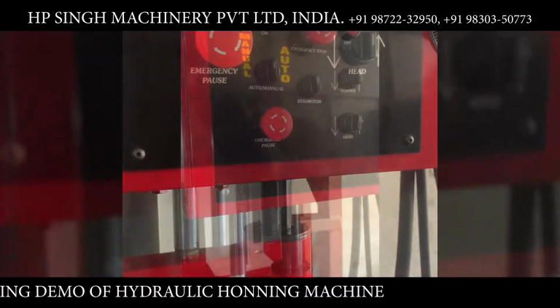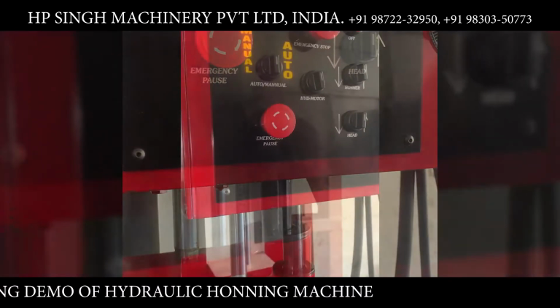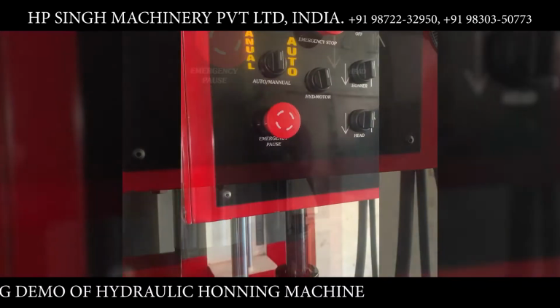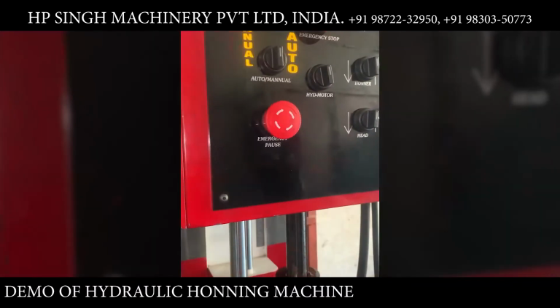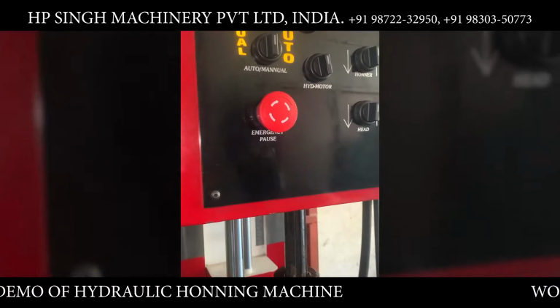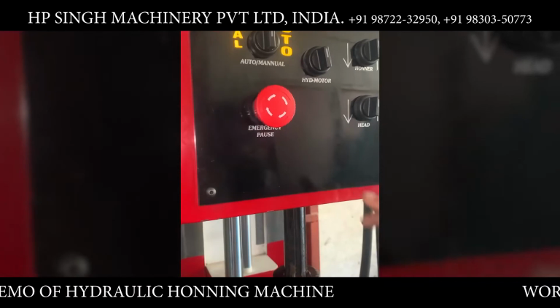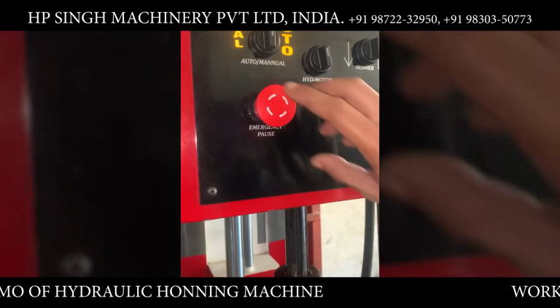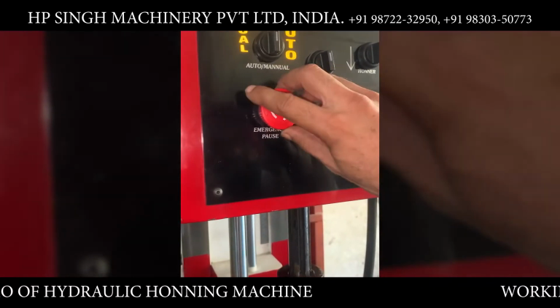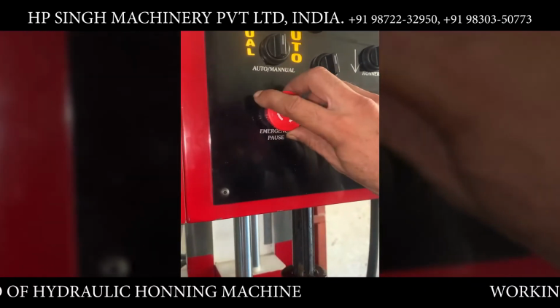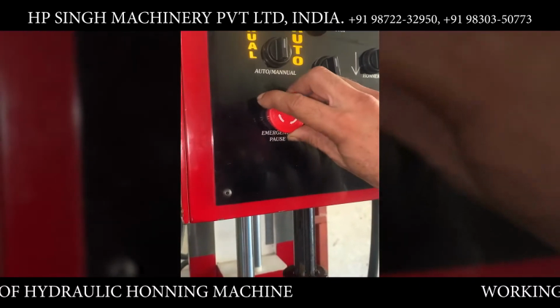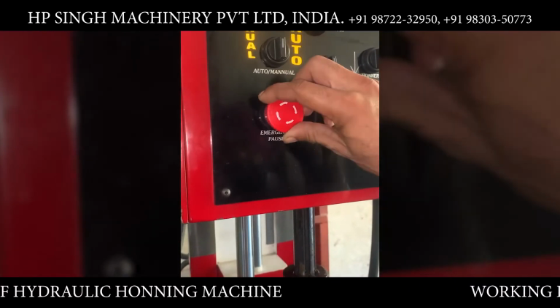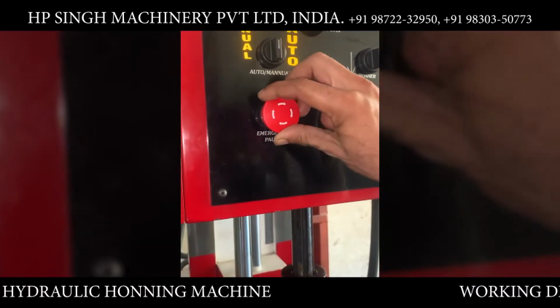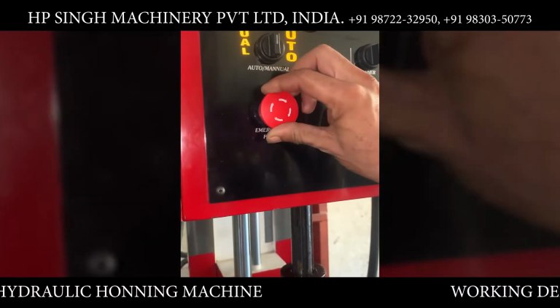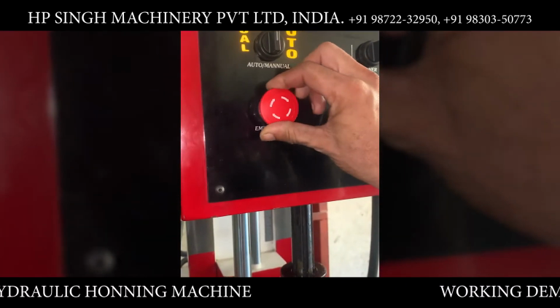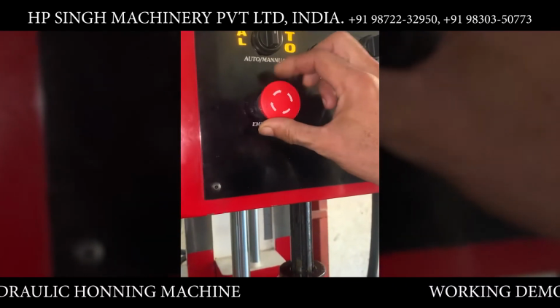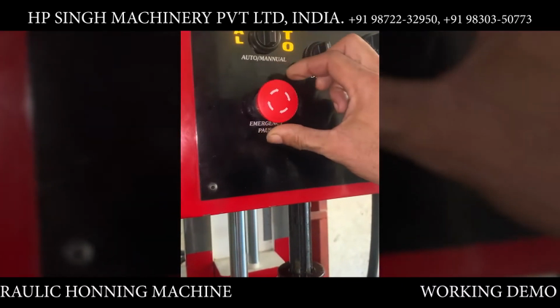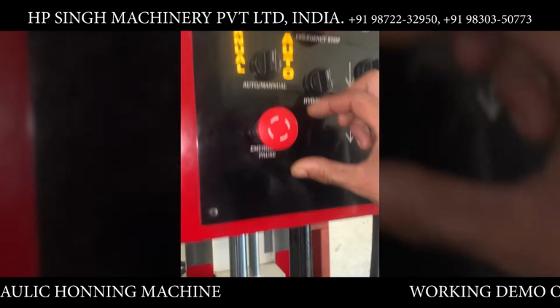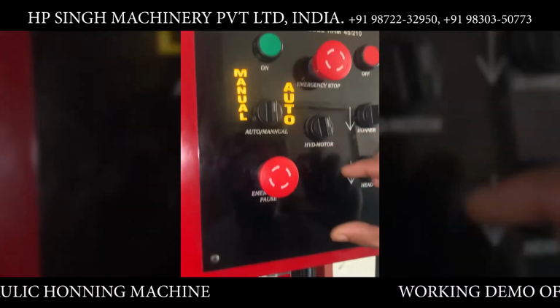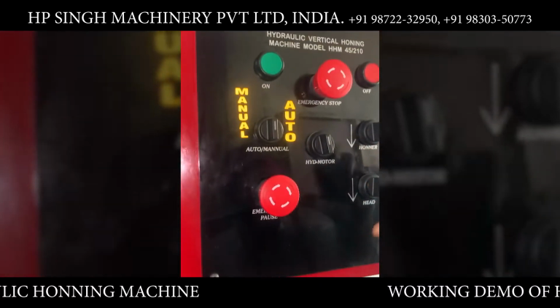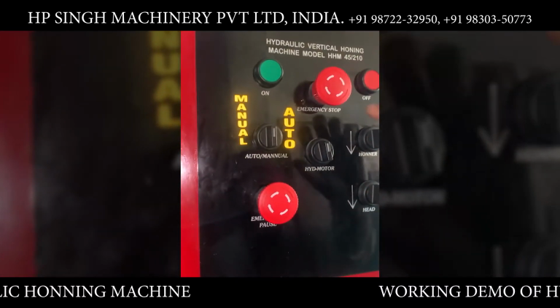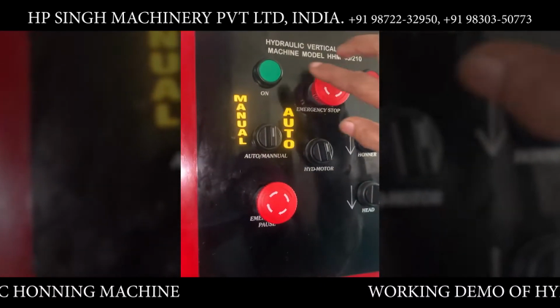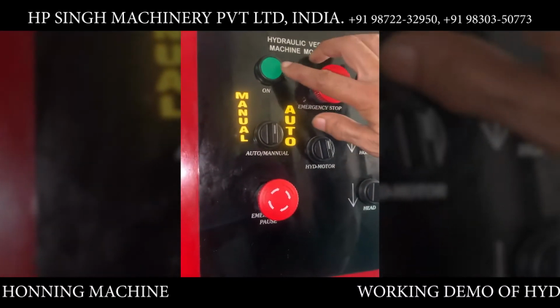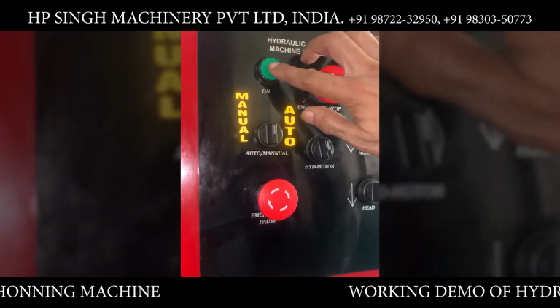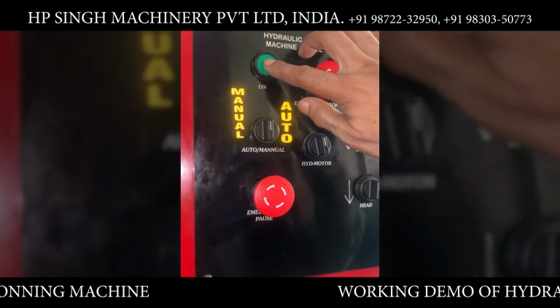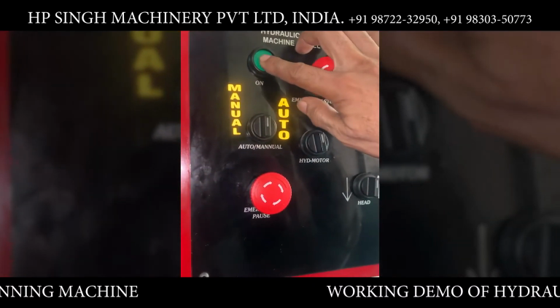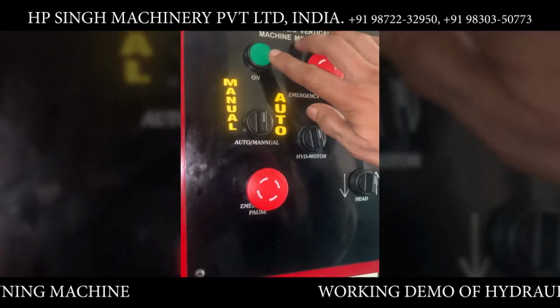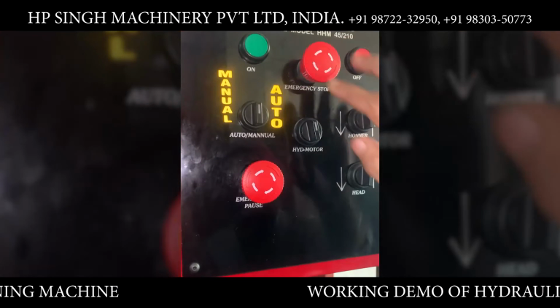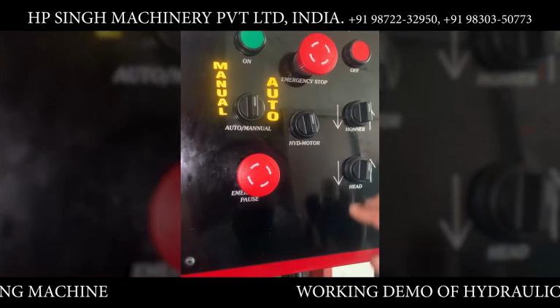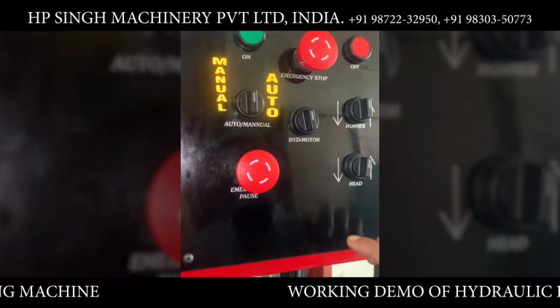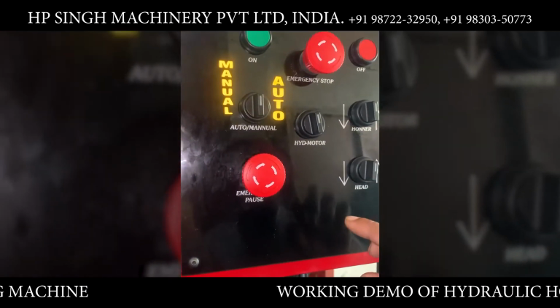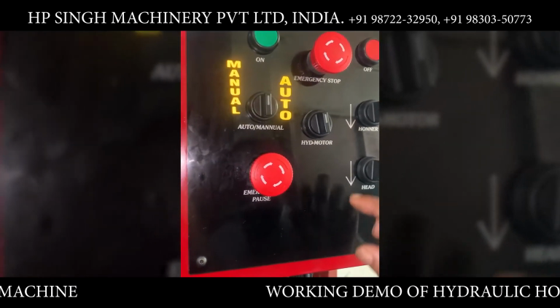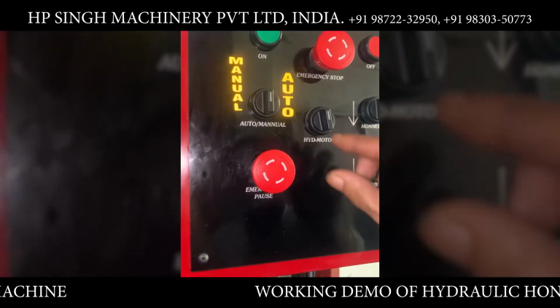First we disengage the emergency pause, machine on, manual mode.